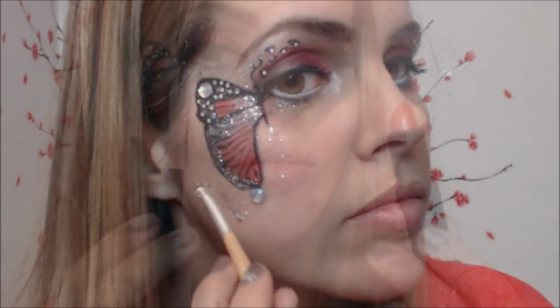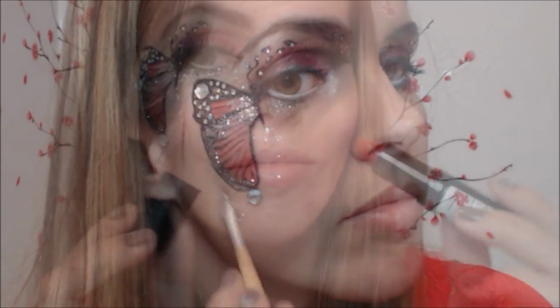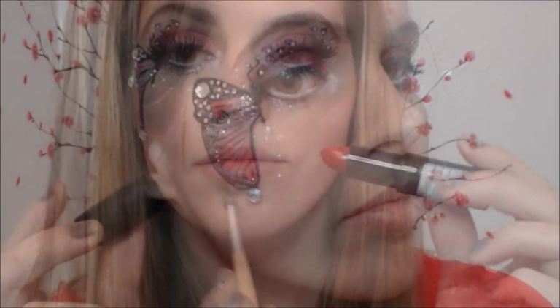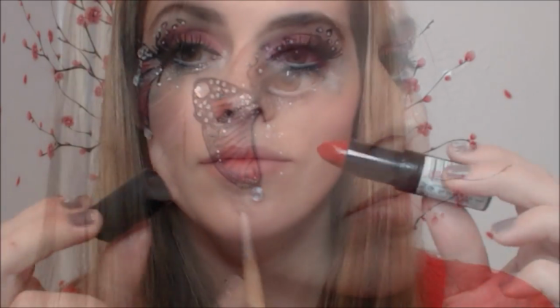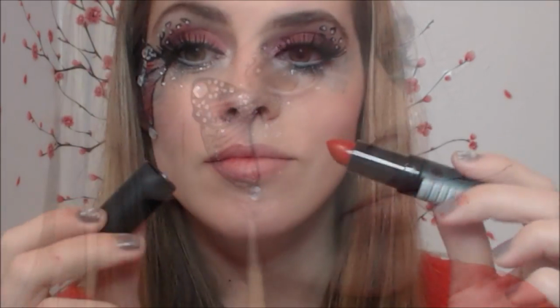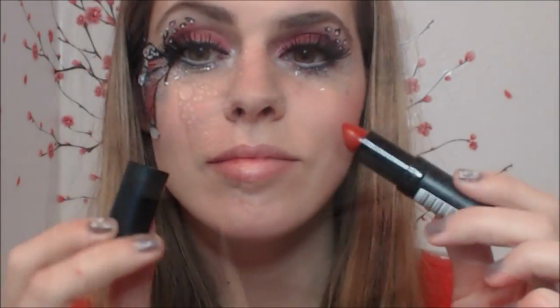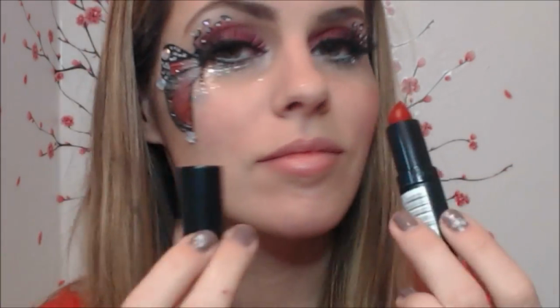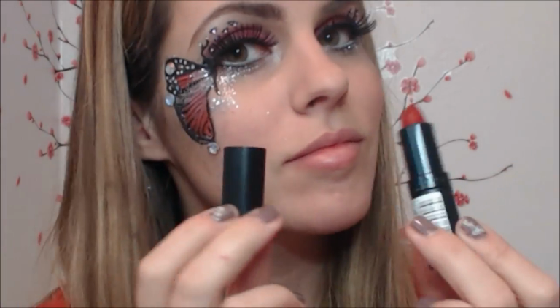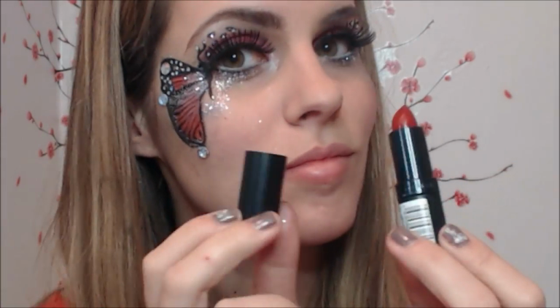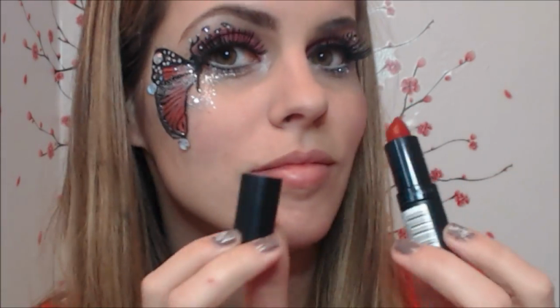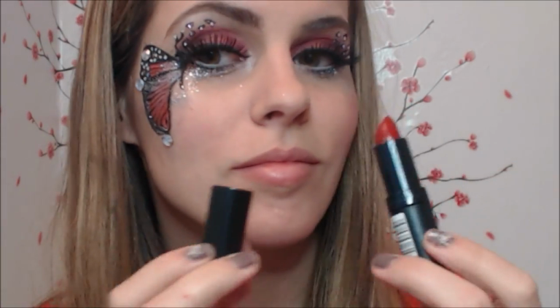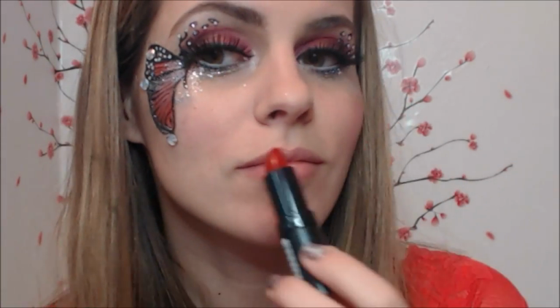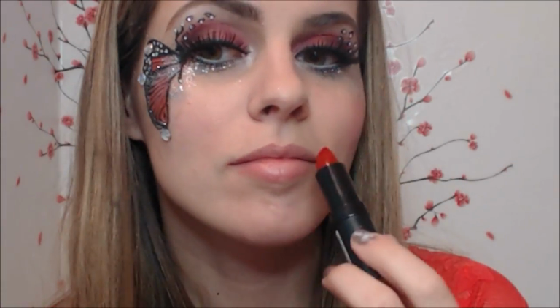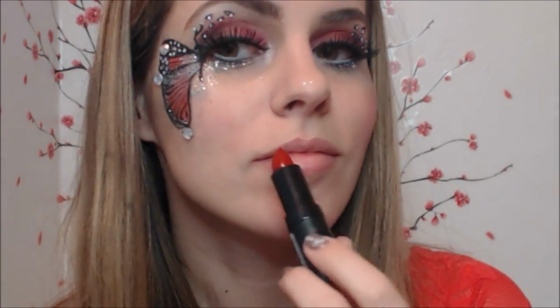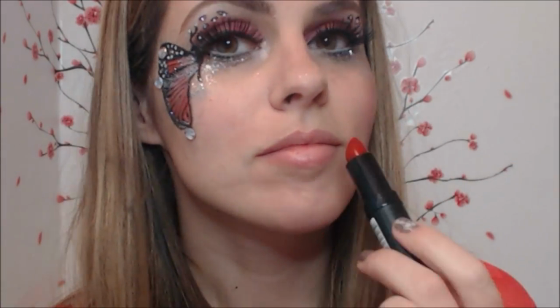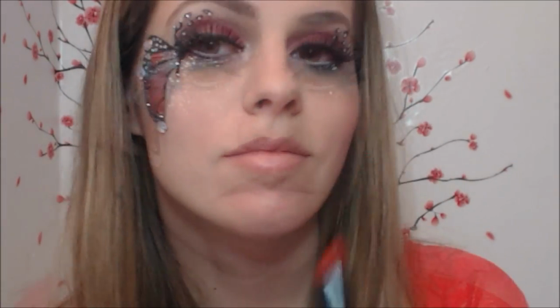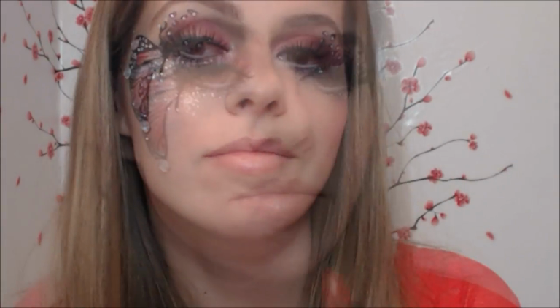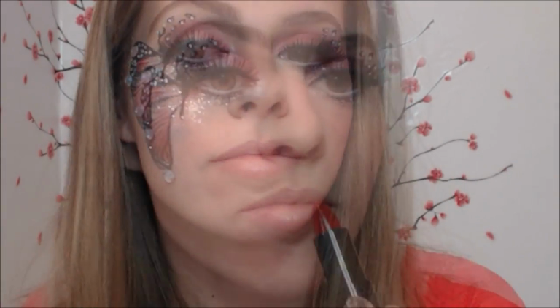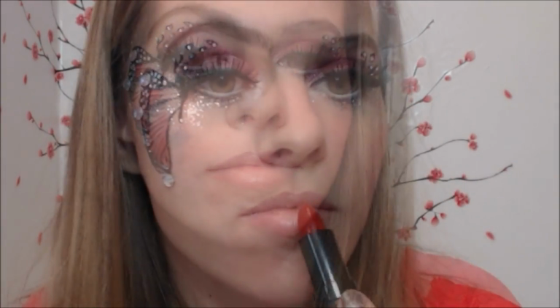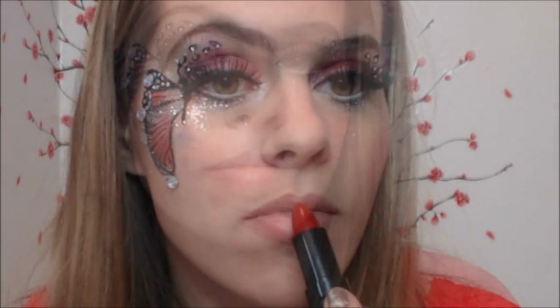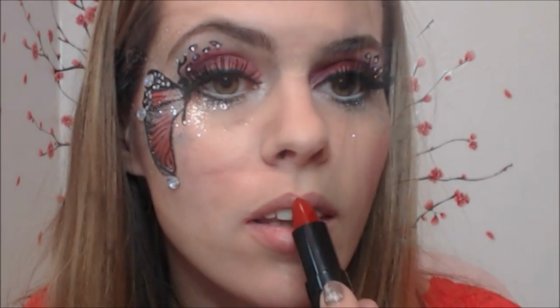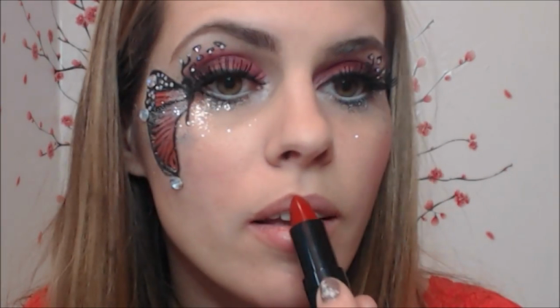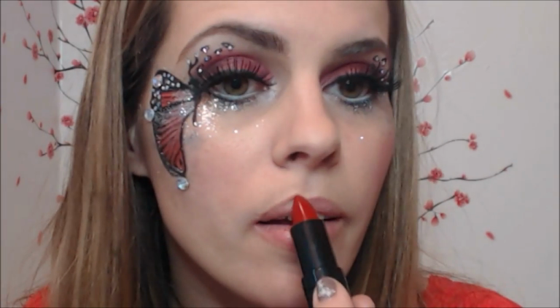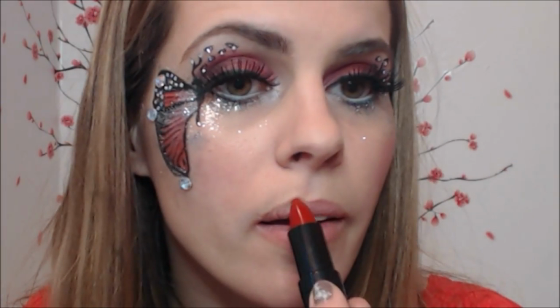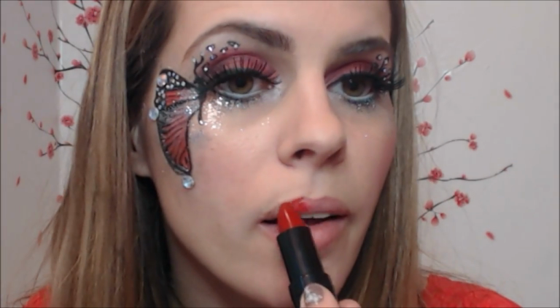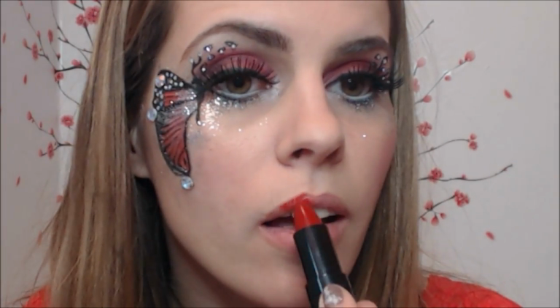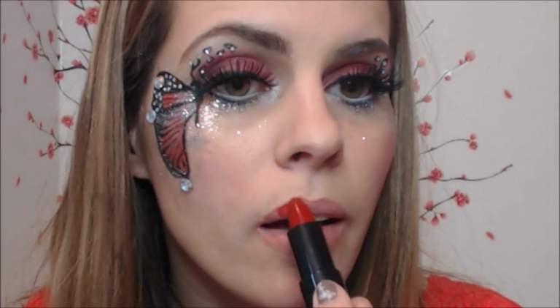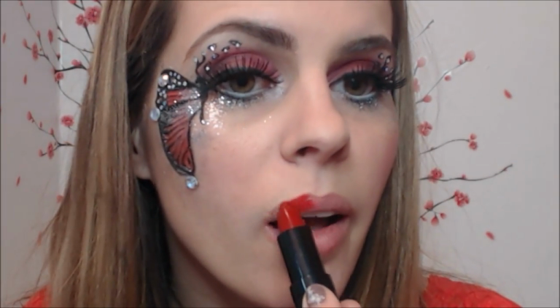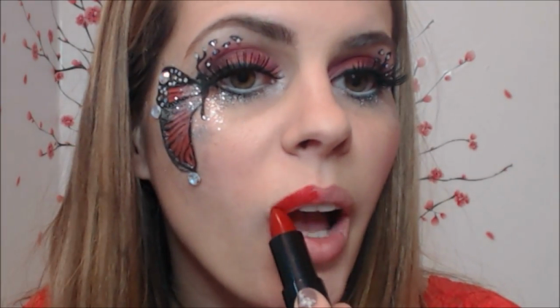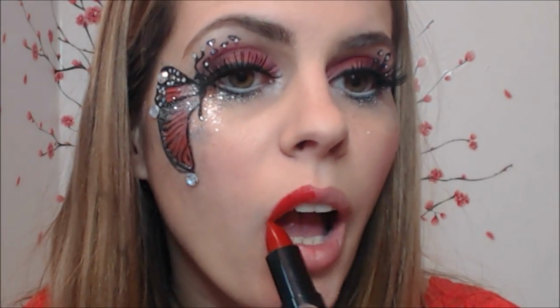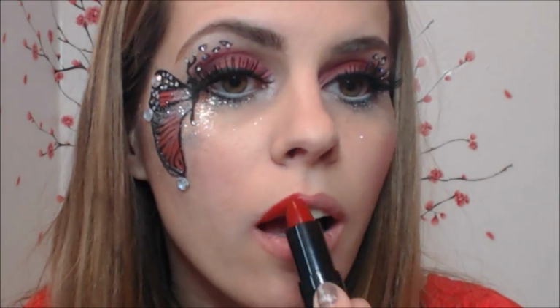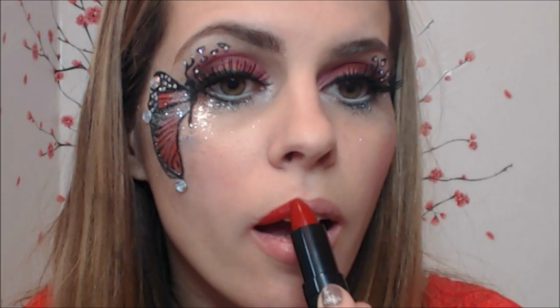Finish up the look with some nice bold red lipstick. And it's done!